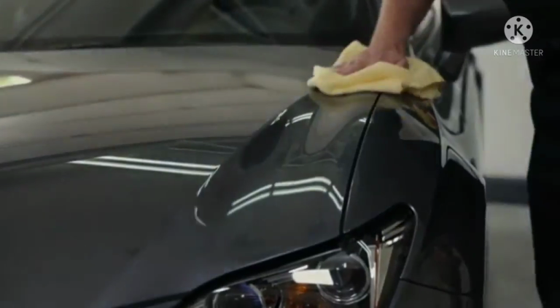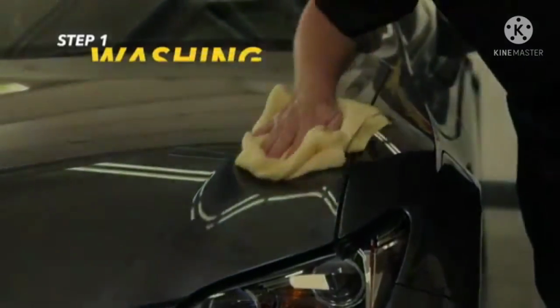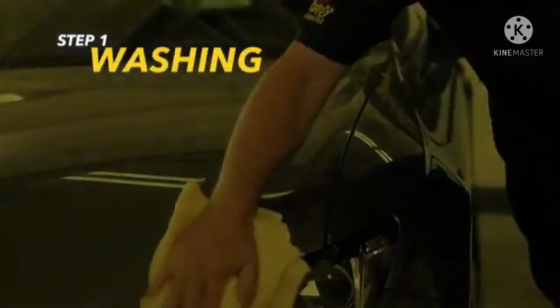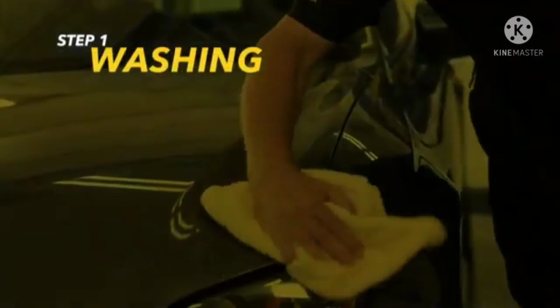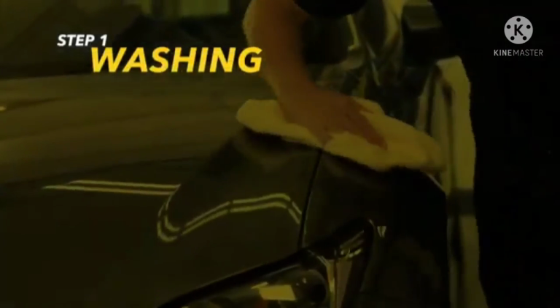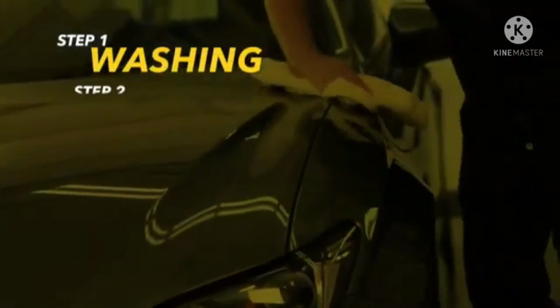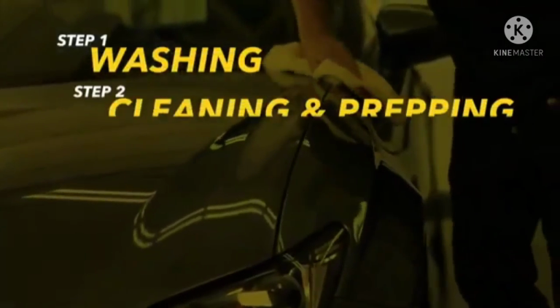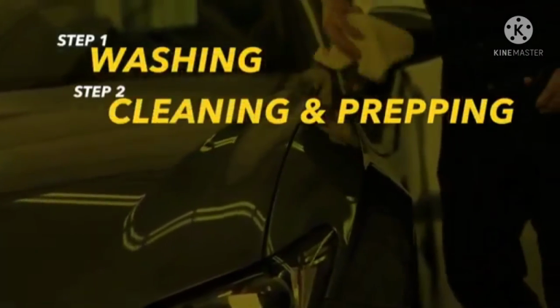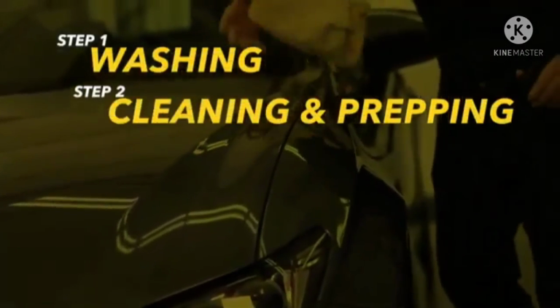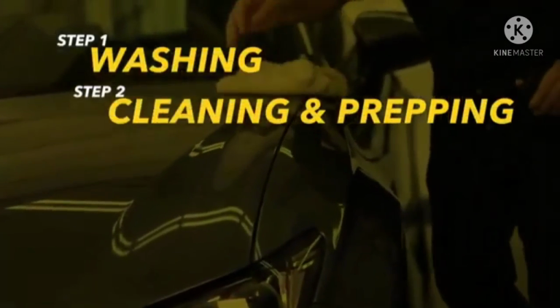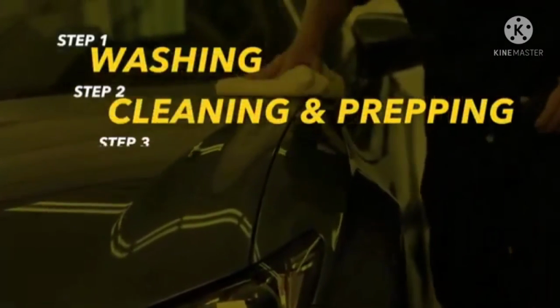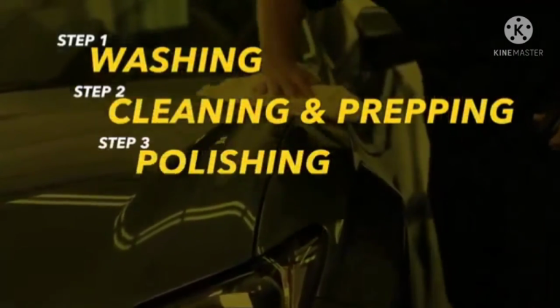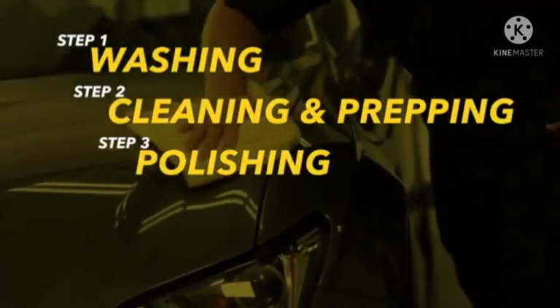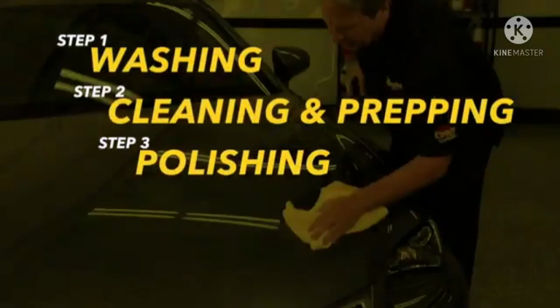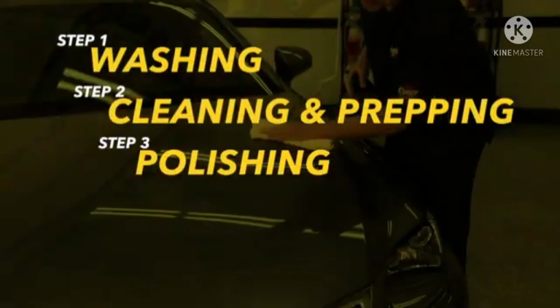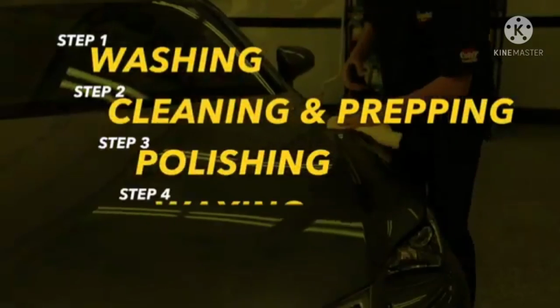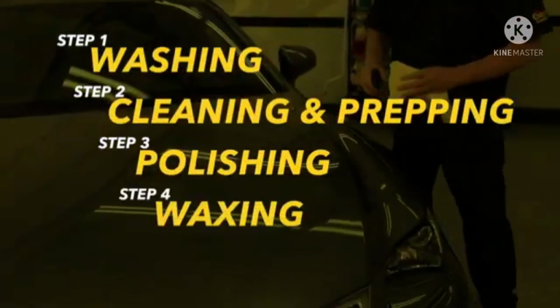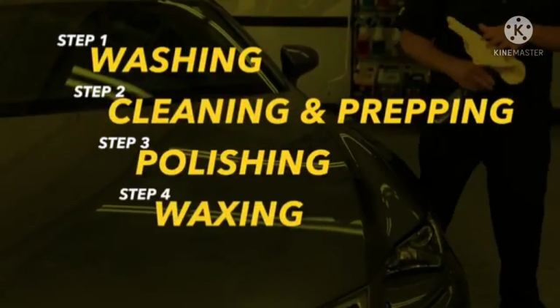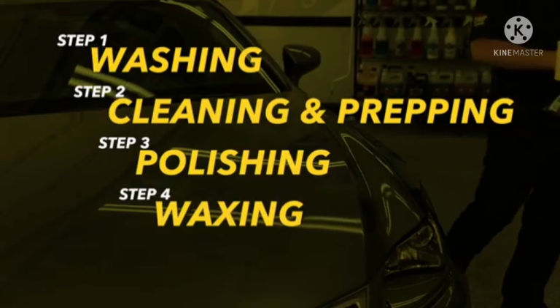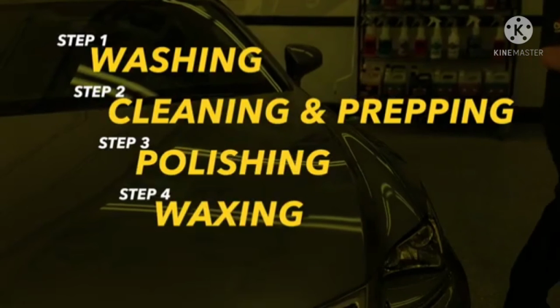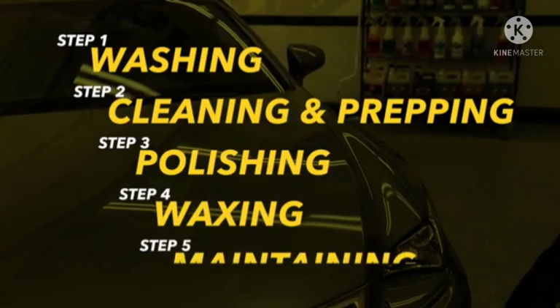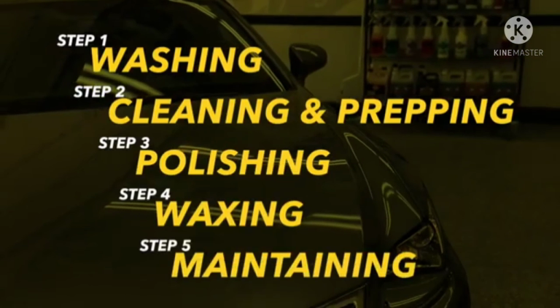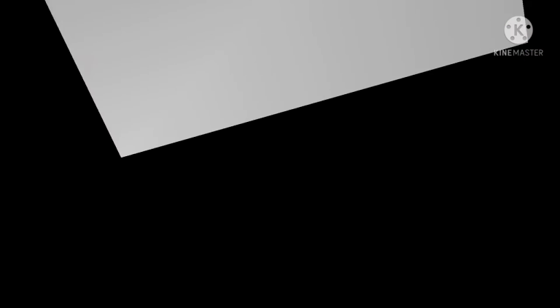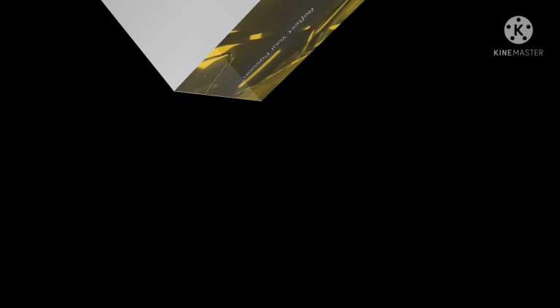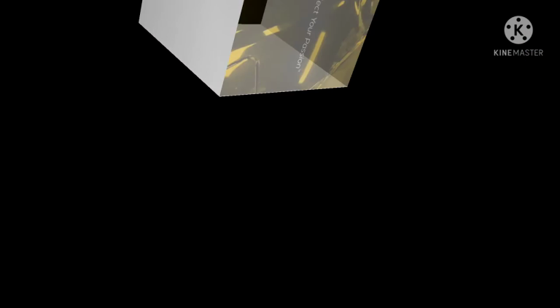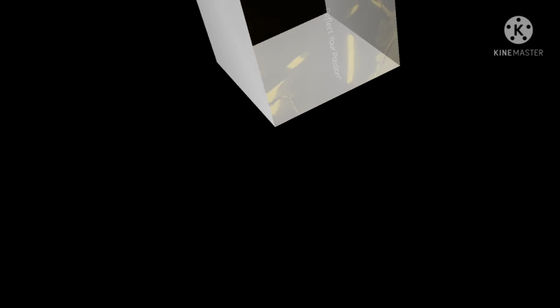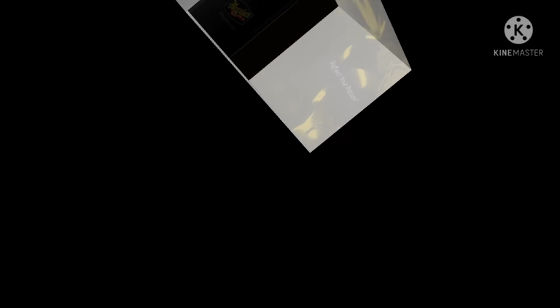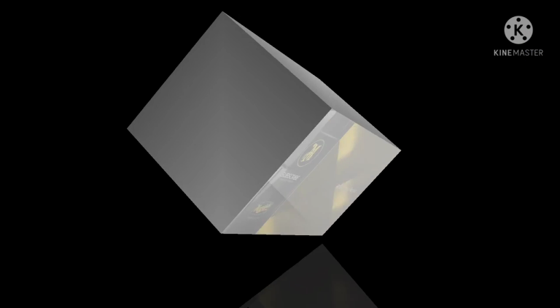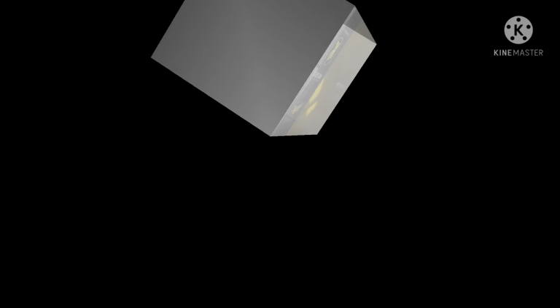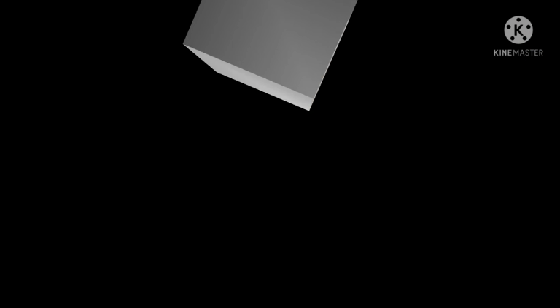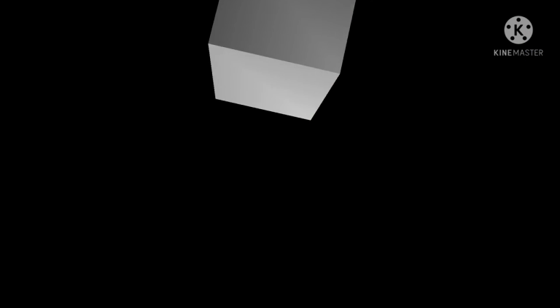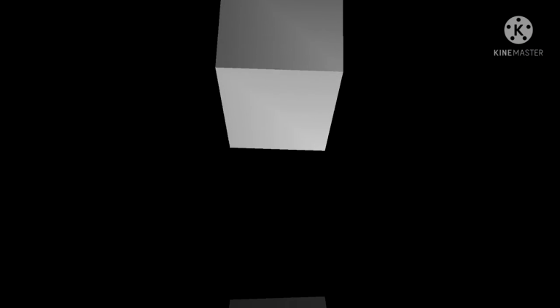Now that you understand the five steps to paint care, it will be easy to choose the right products and obtain even better results every time you detail your car.